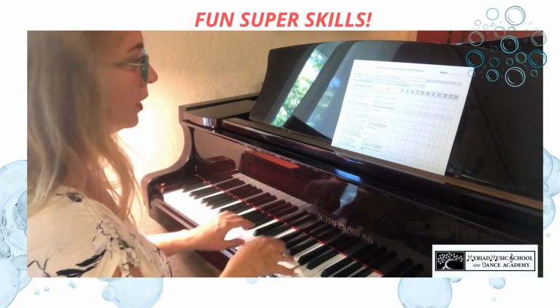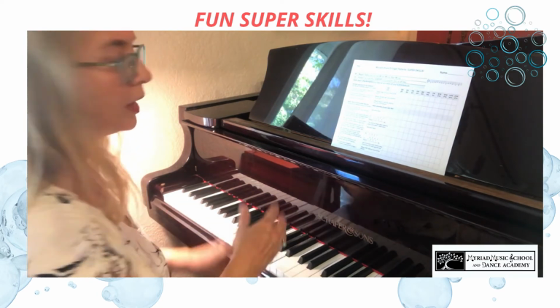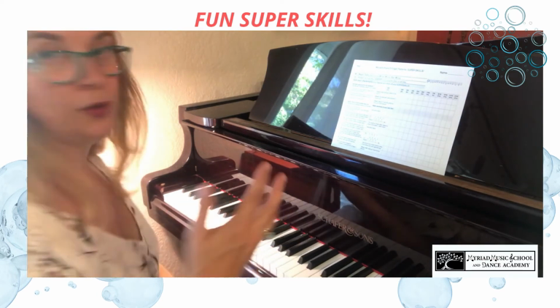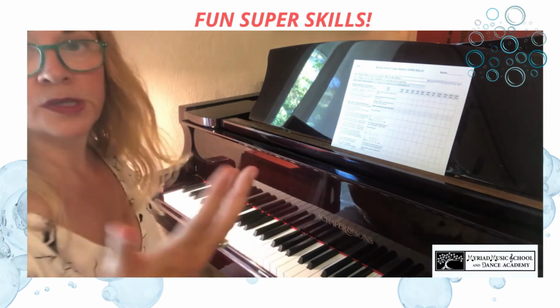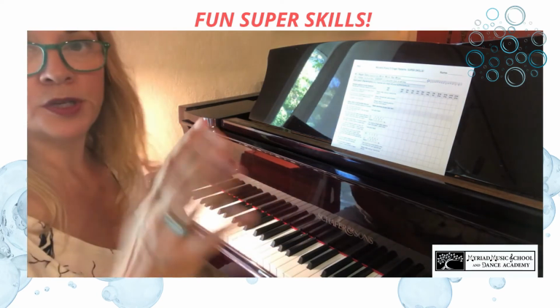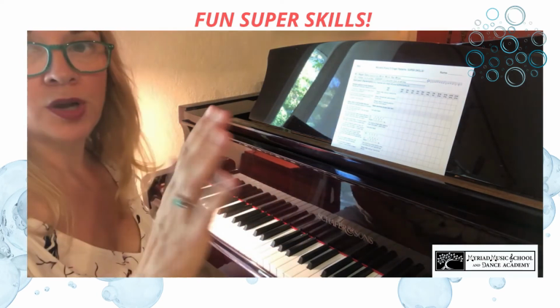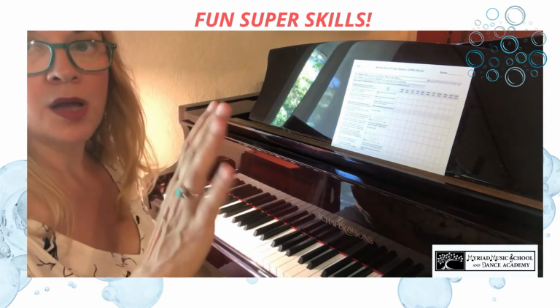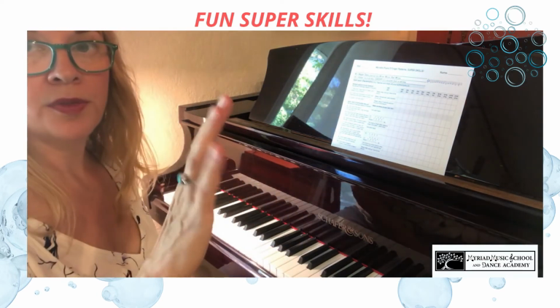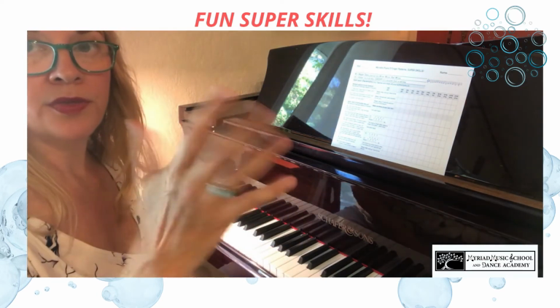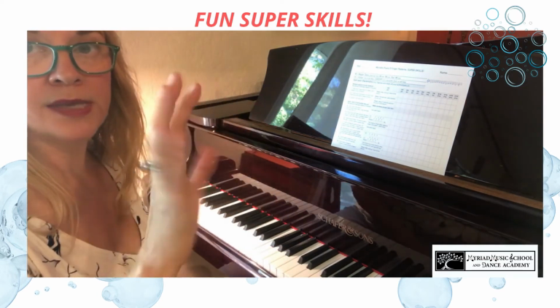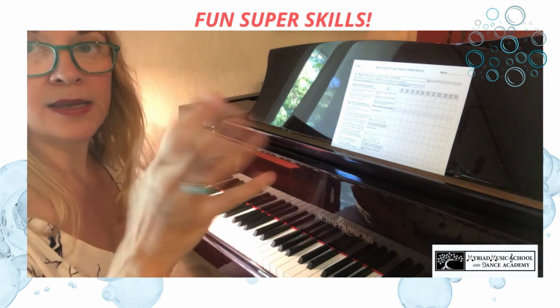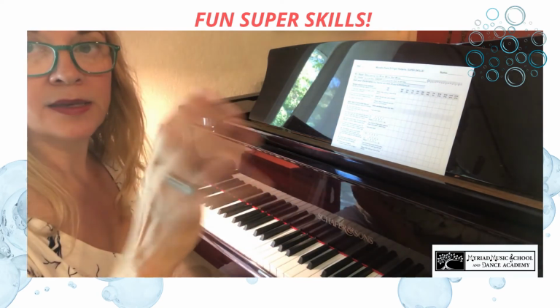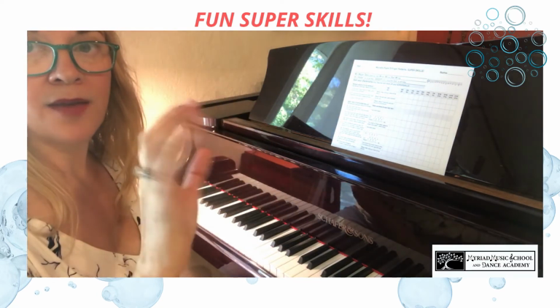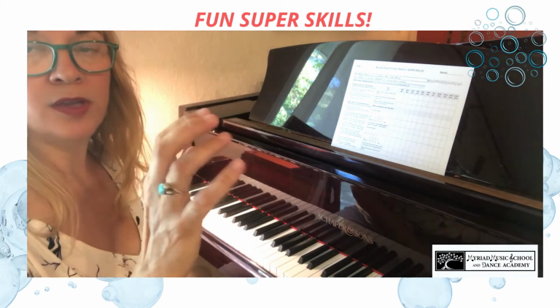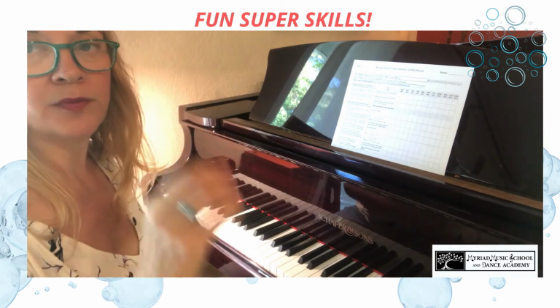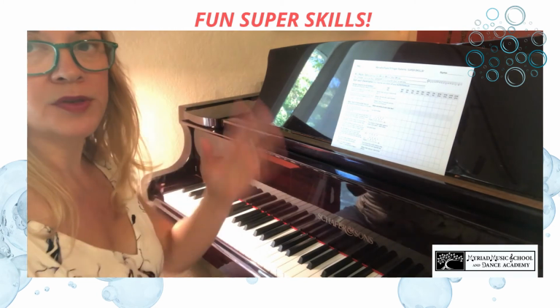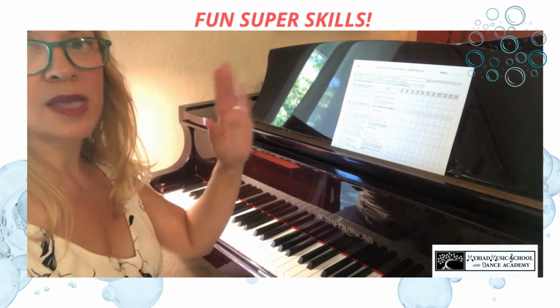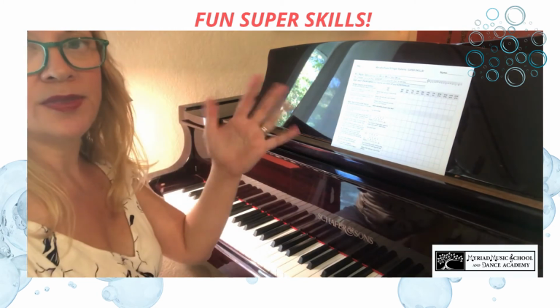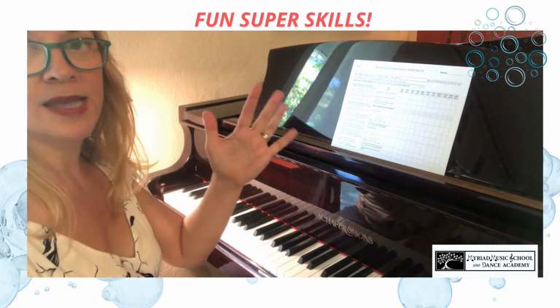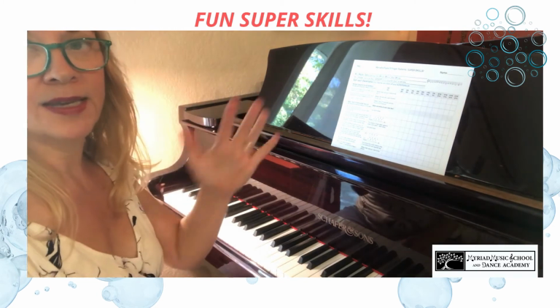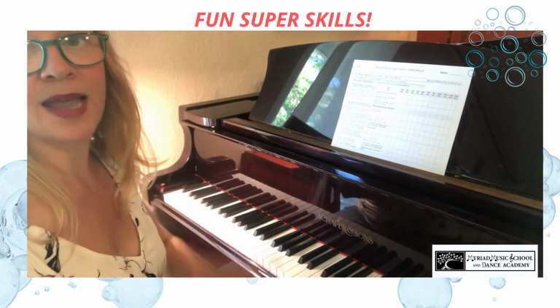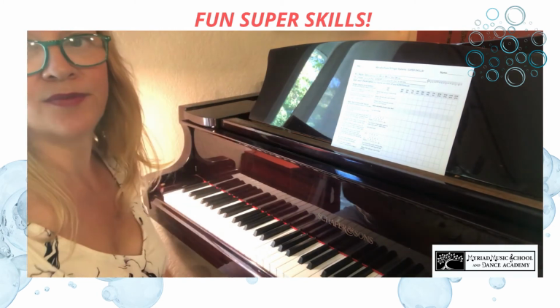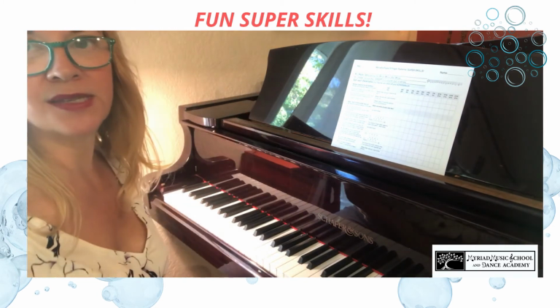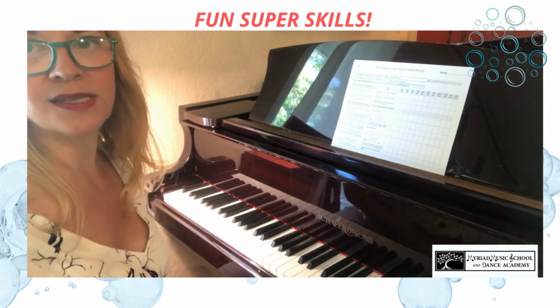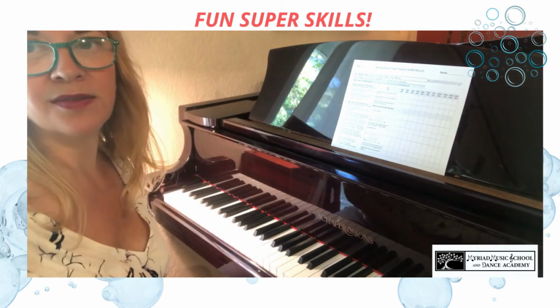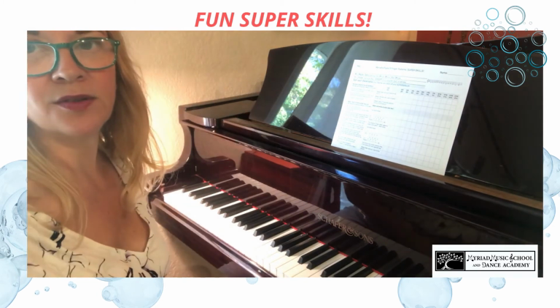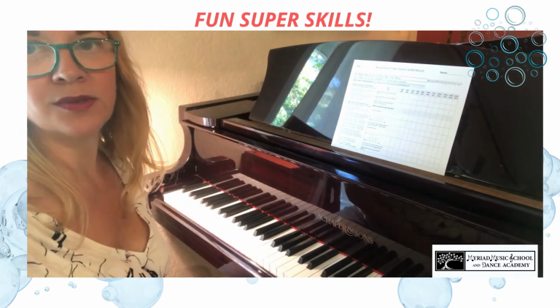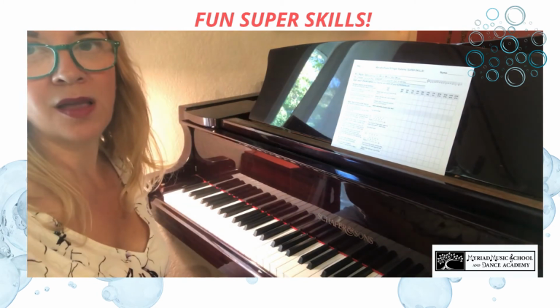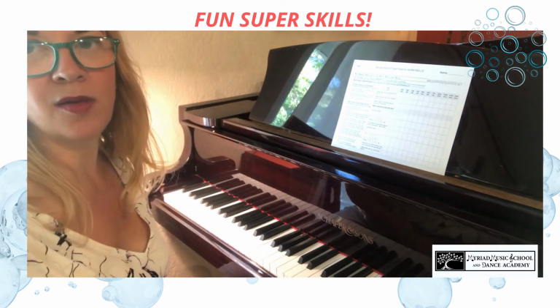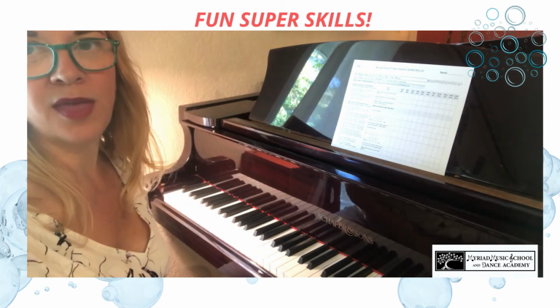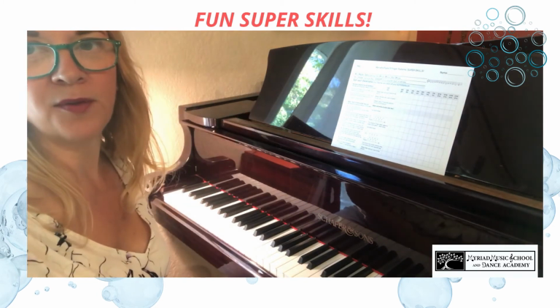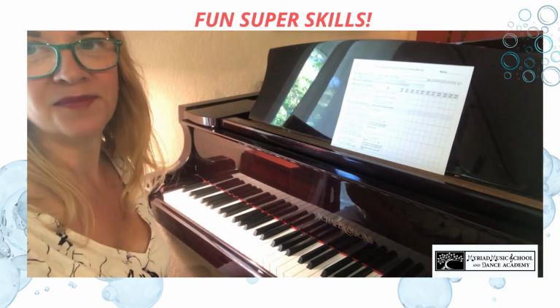And you can switch it up — this hand can have the intervals, this hand can have the 16th notes. I love that one.